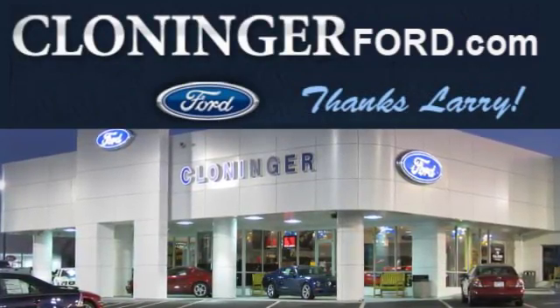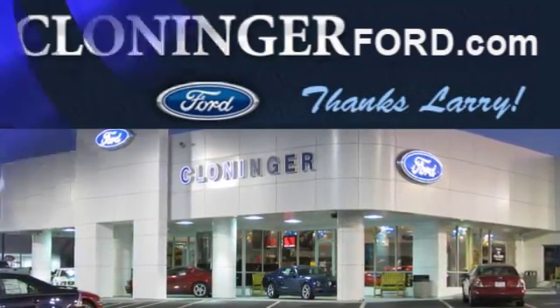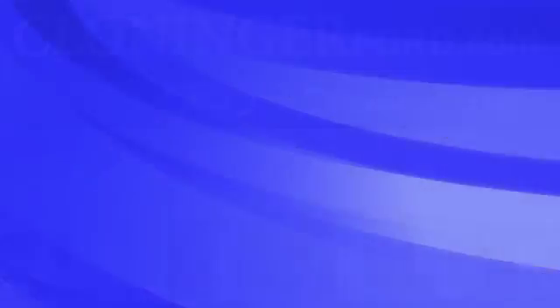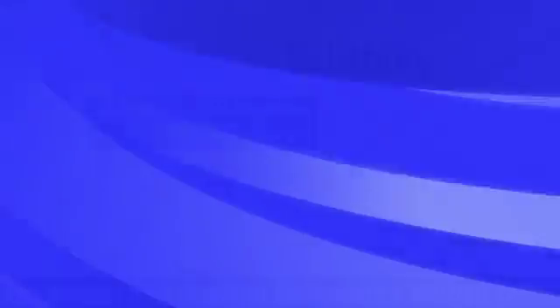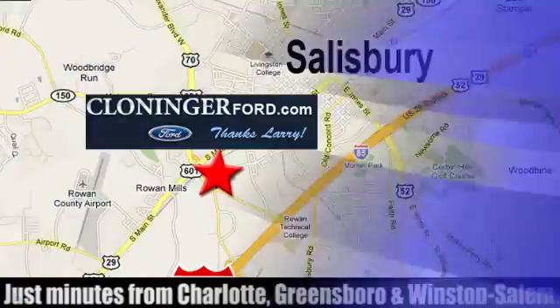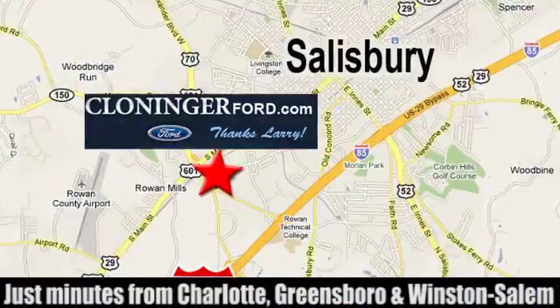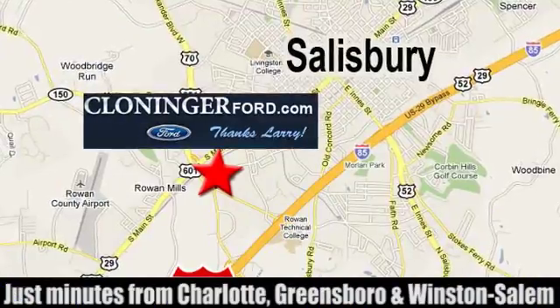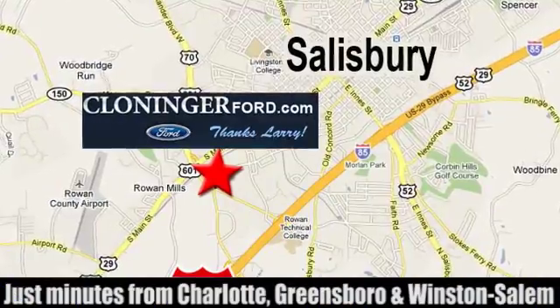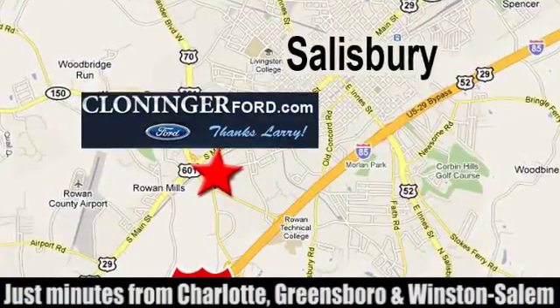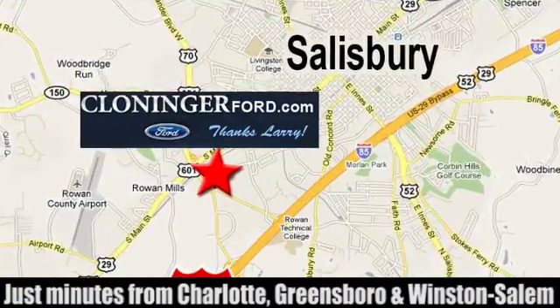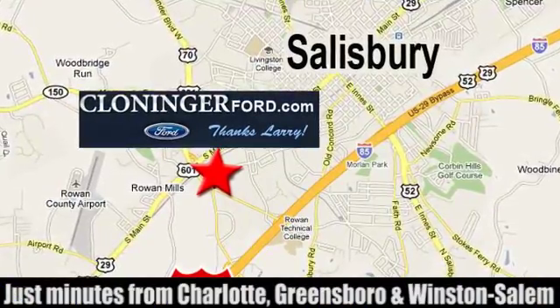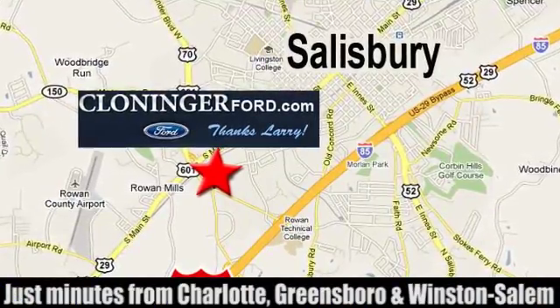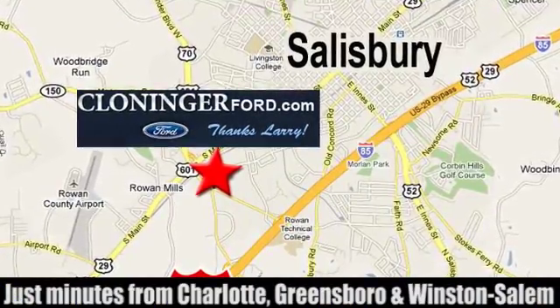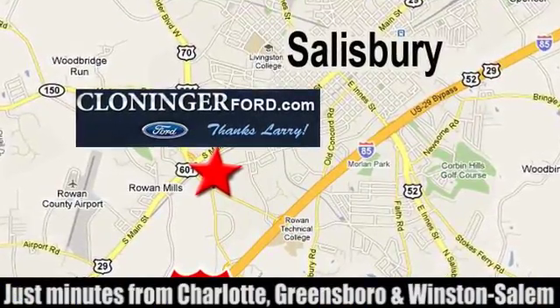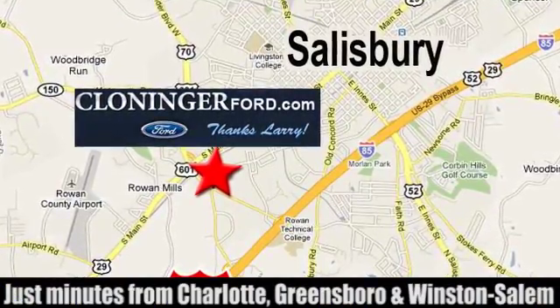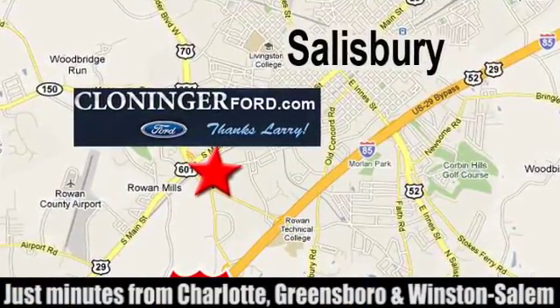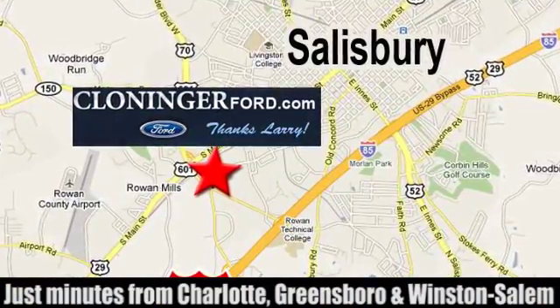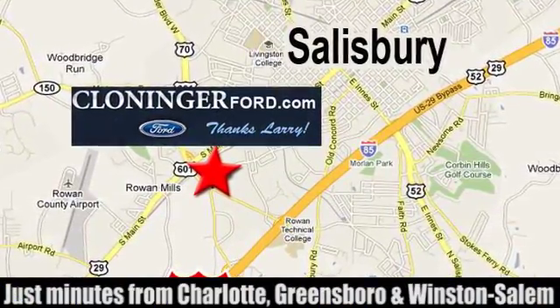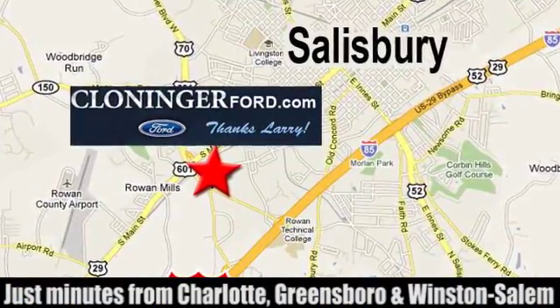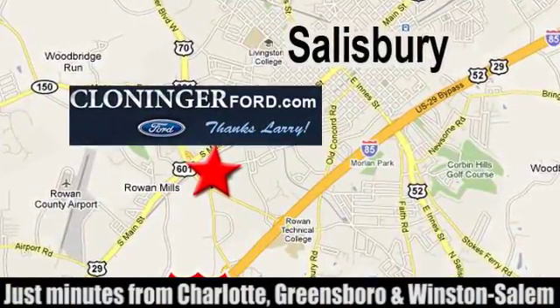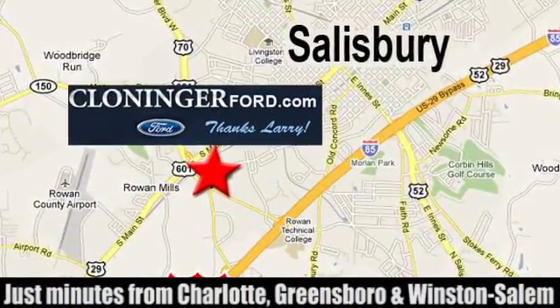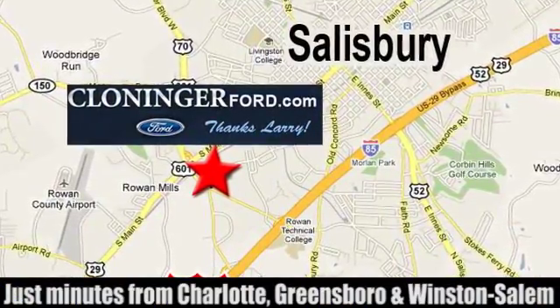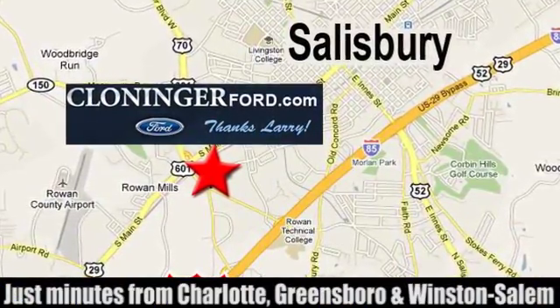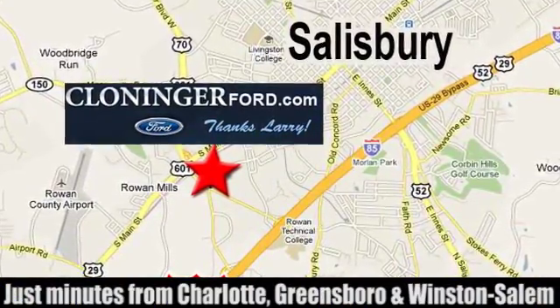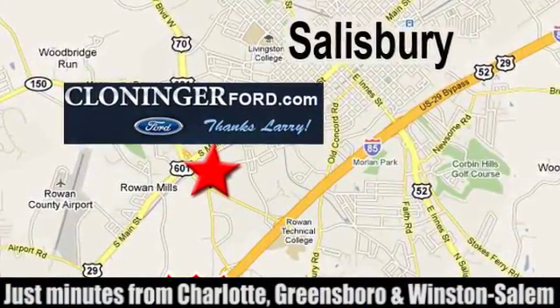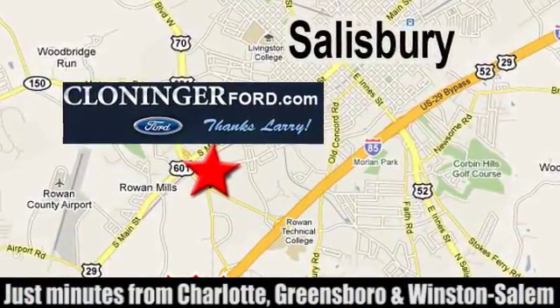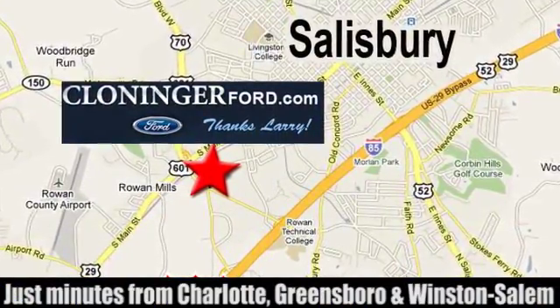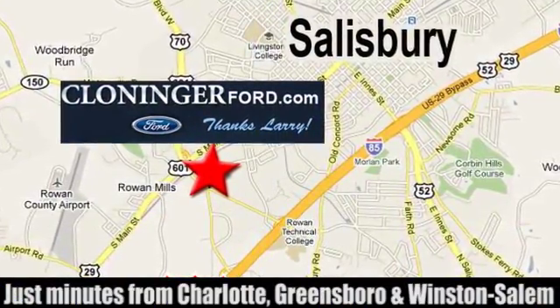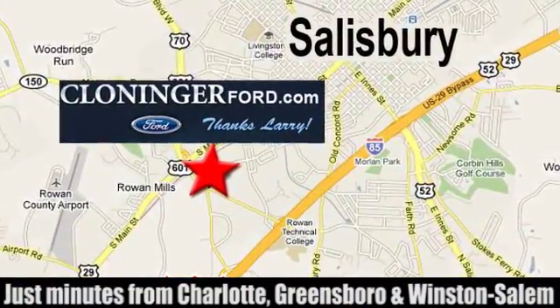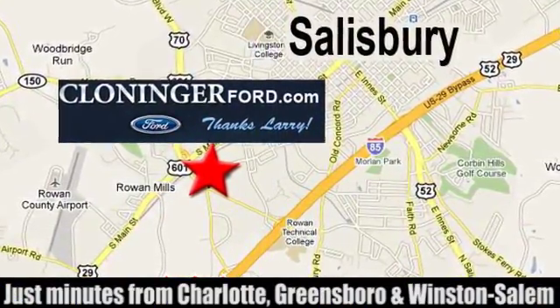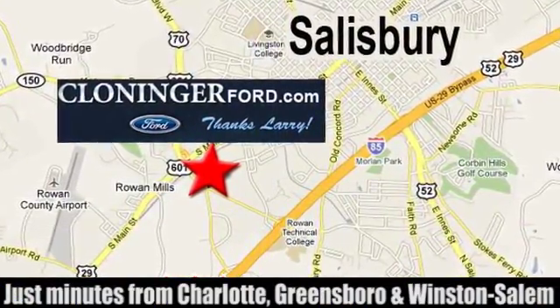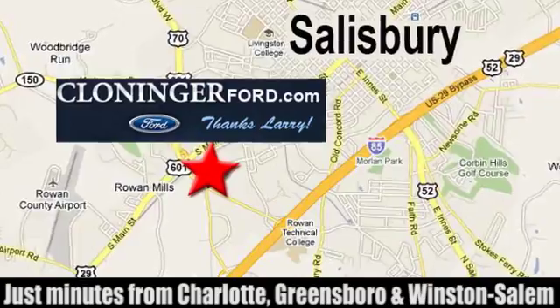We're conveniently located at 511 Jake Alexander Boulevard, east of 75 and off Interstate 85.